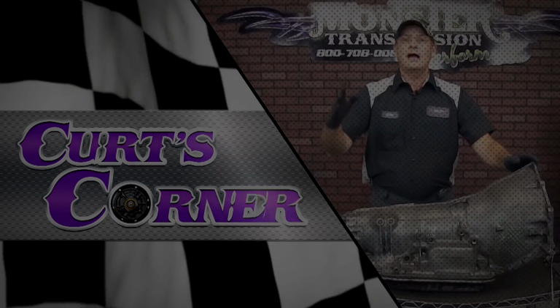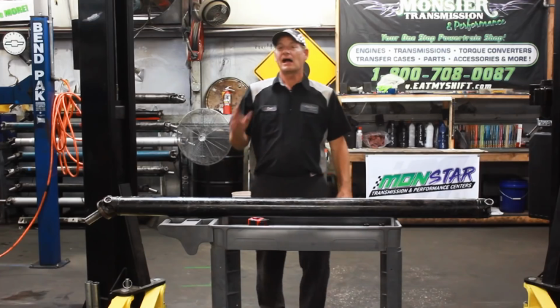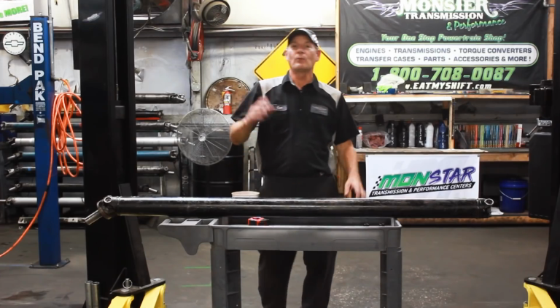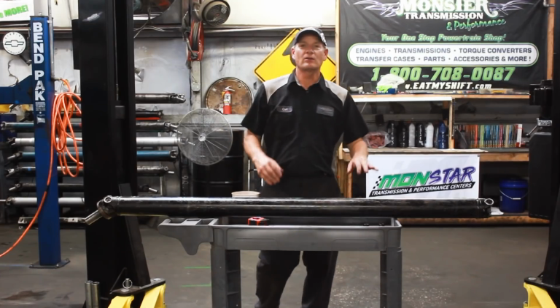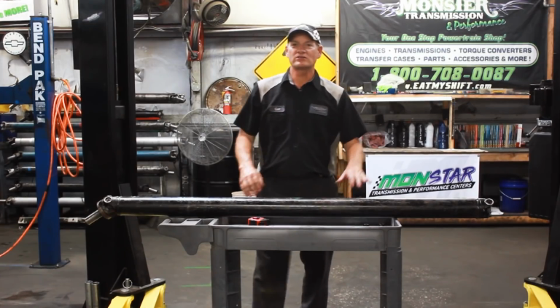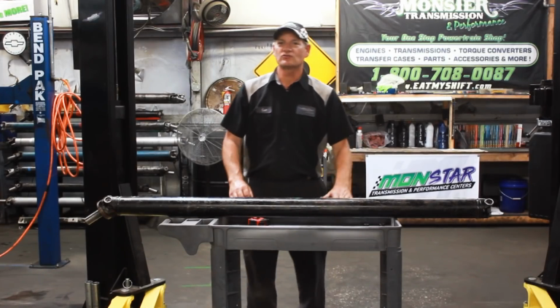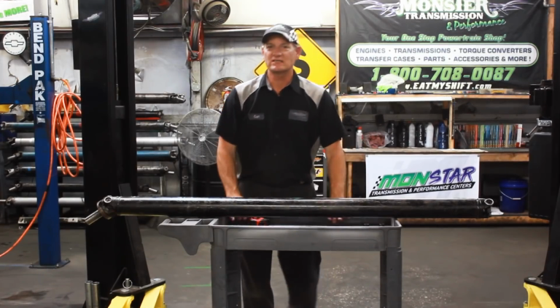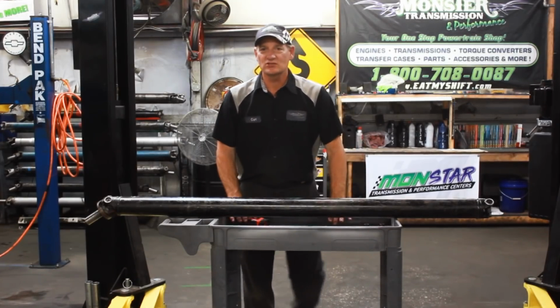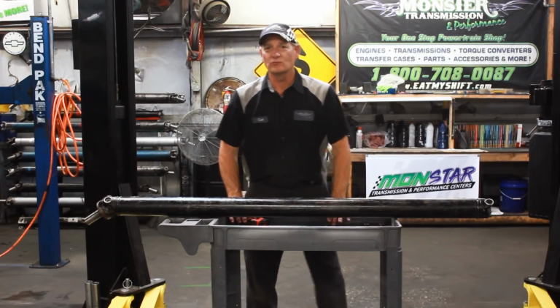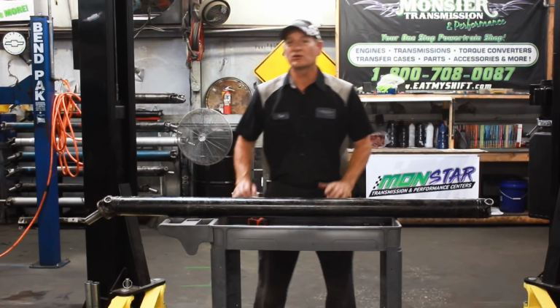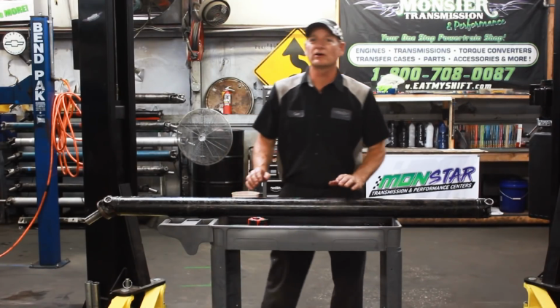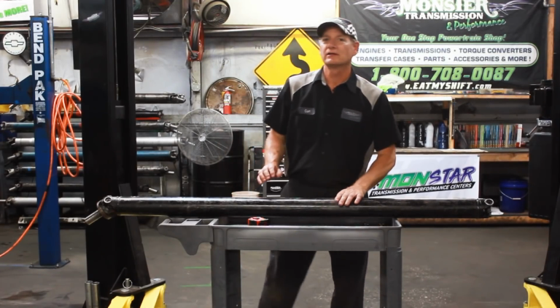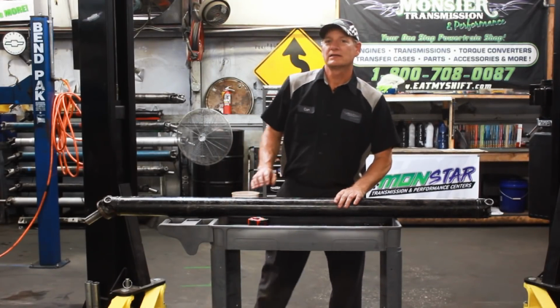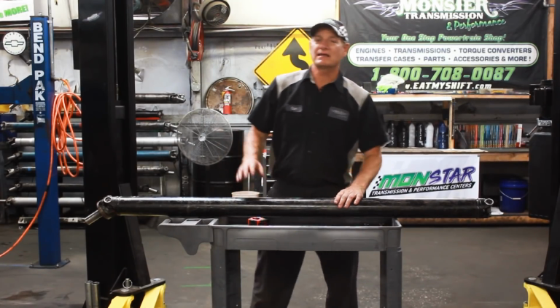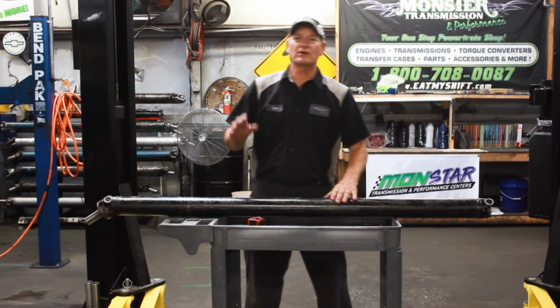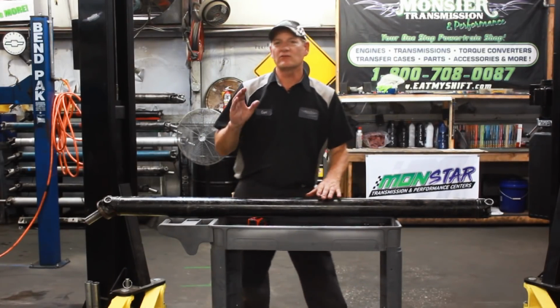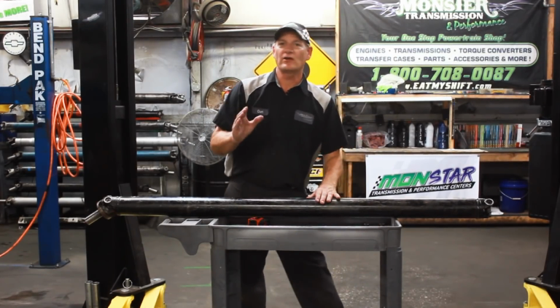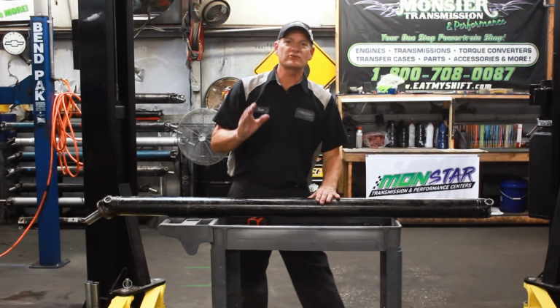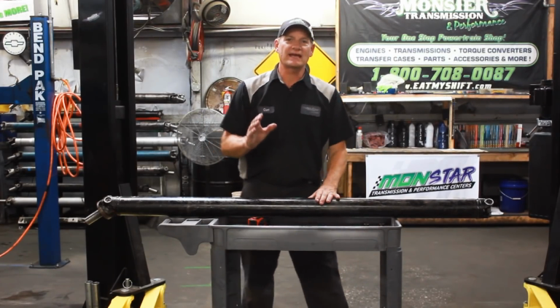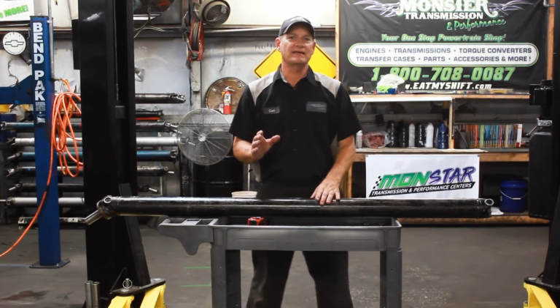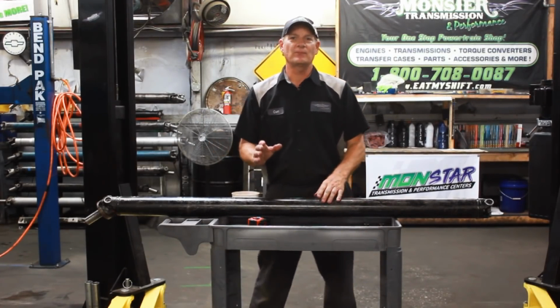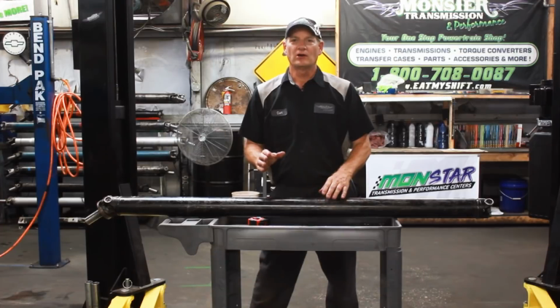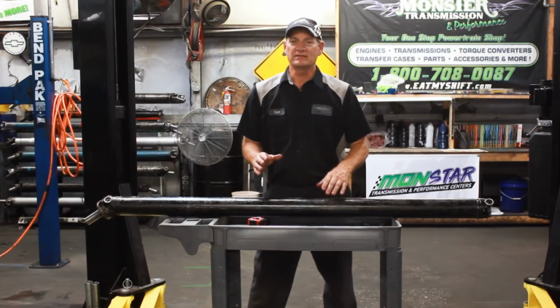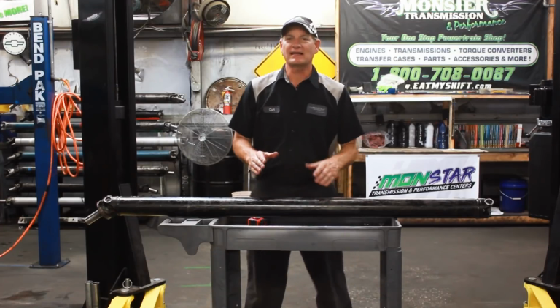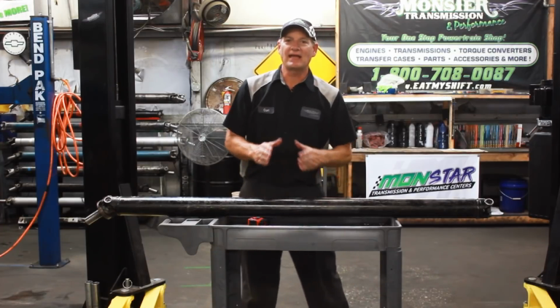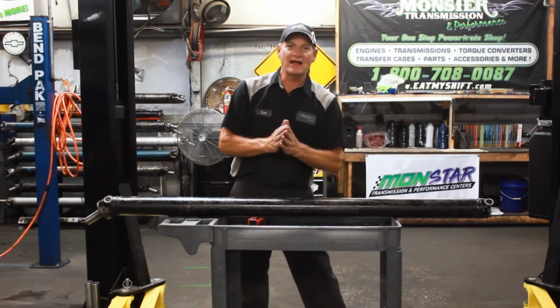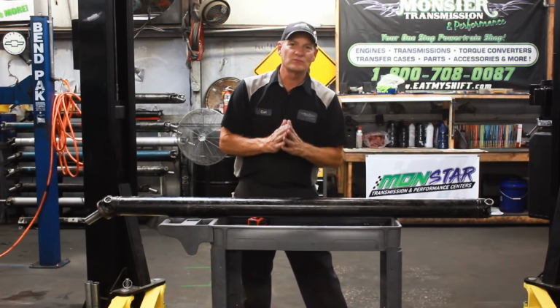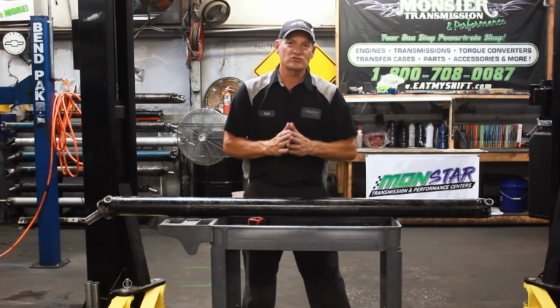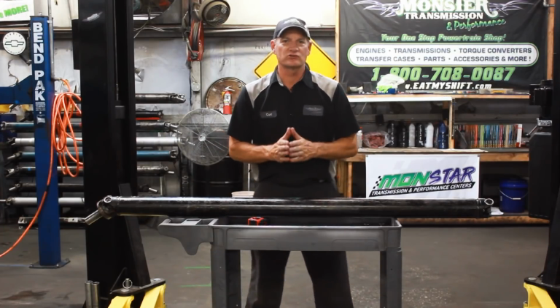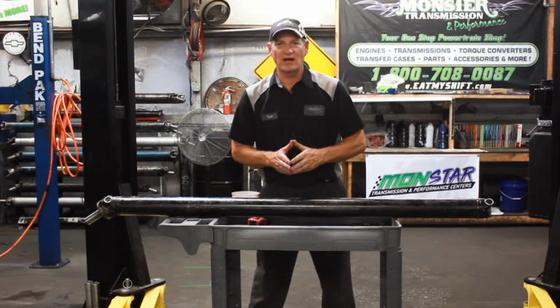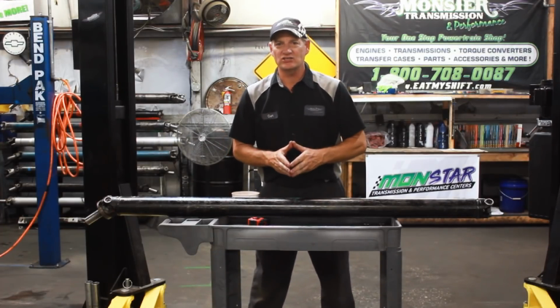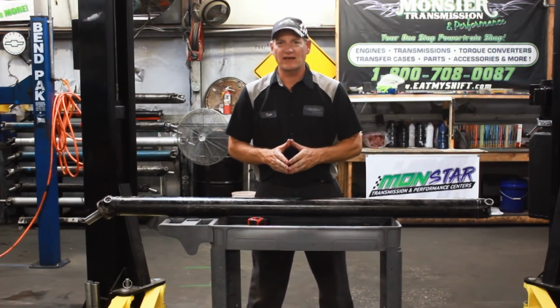Hi, welcome to Monster Transmission. We're Kurt. Today we're going to give you another tech tip on exactly how to measure a driveshaft.